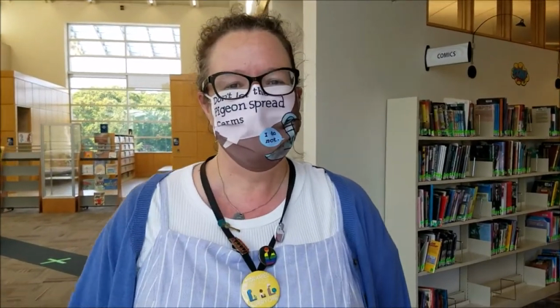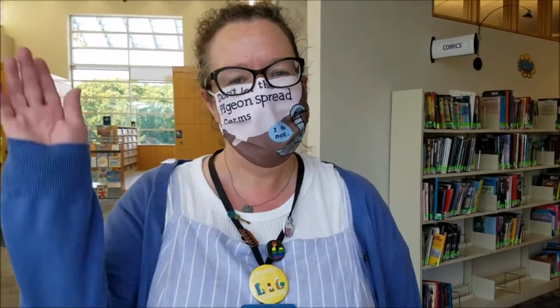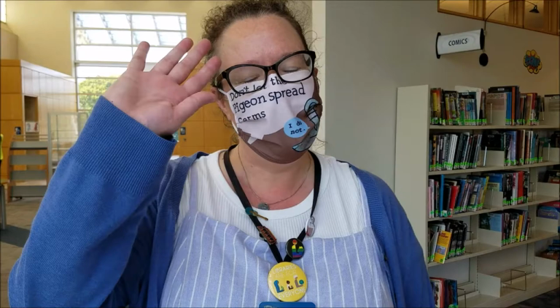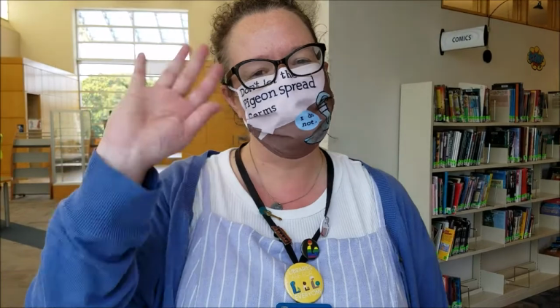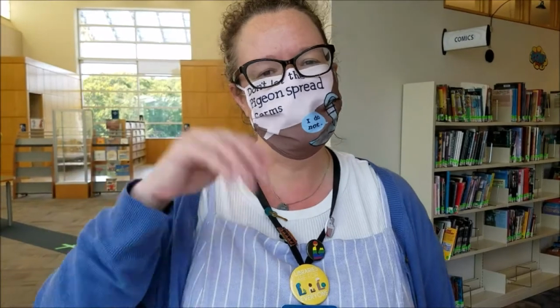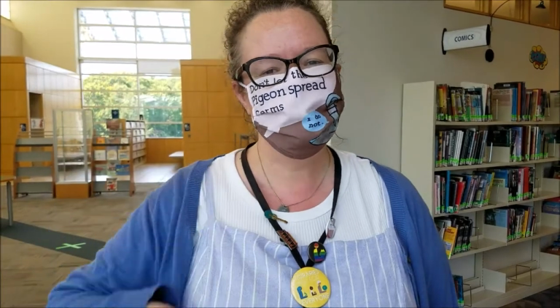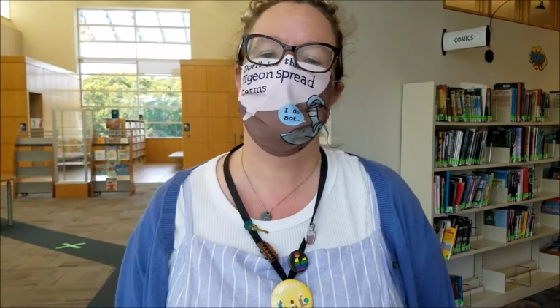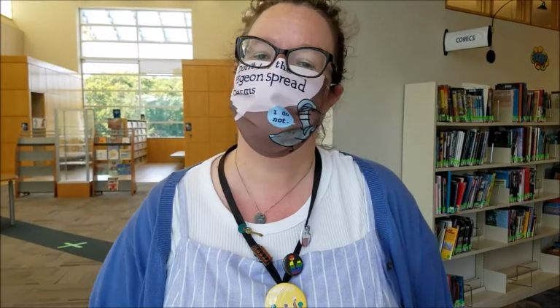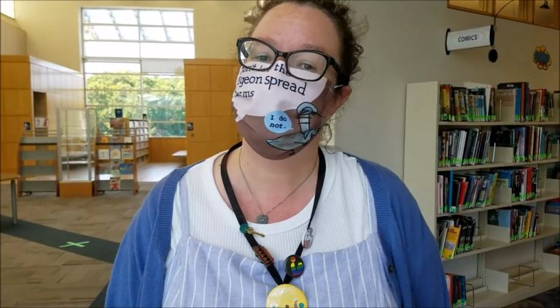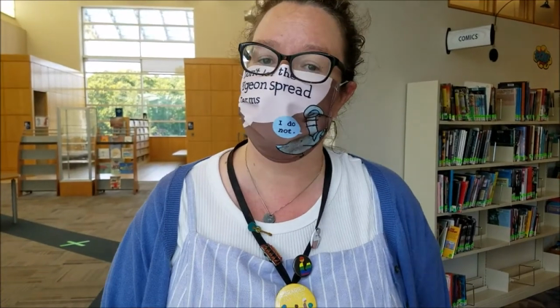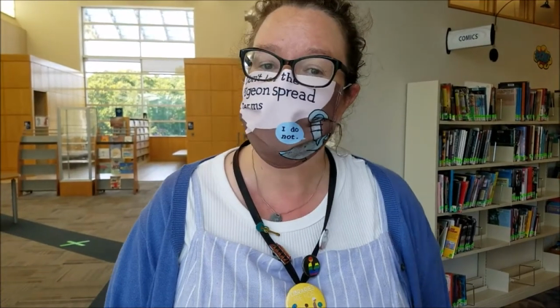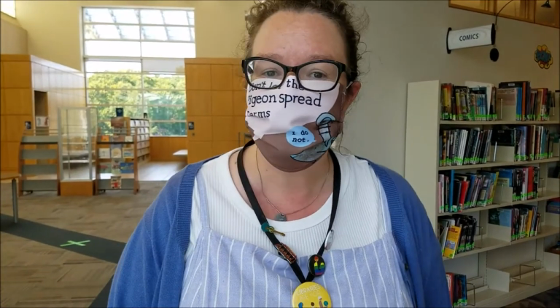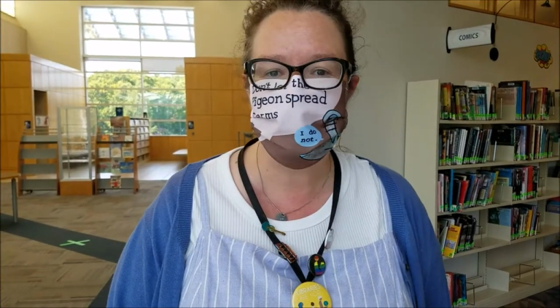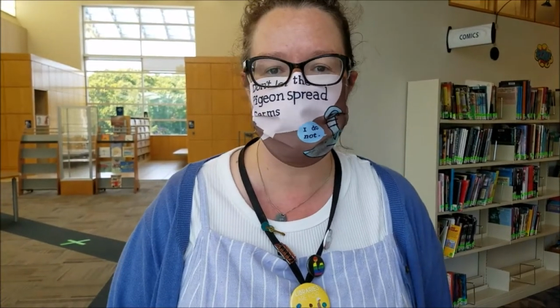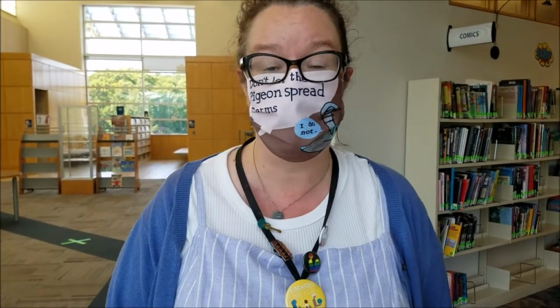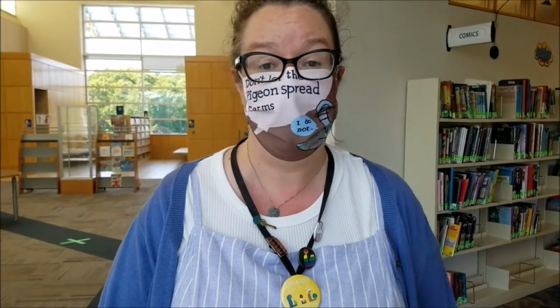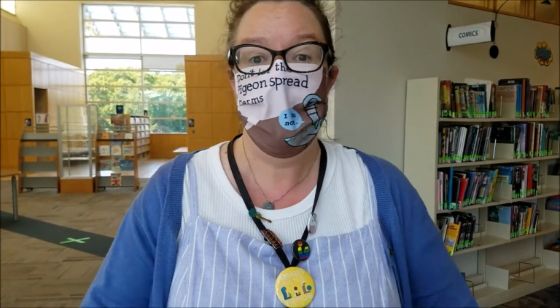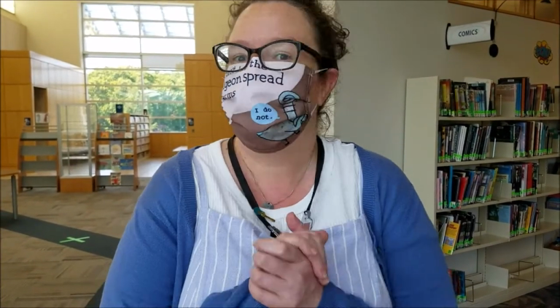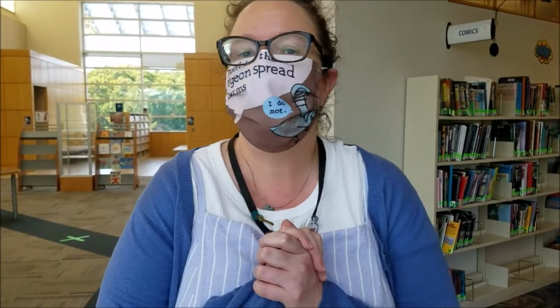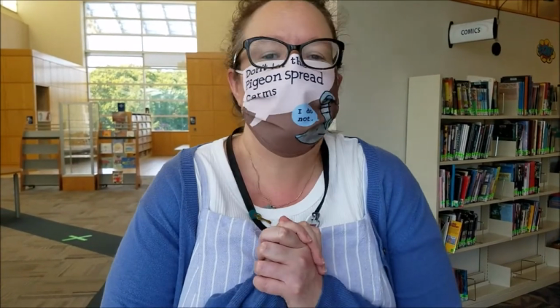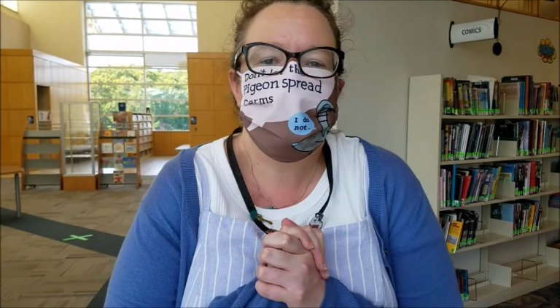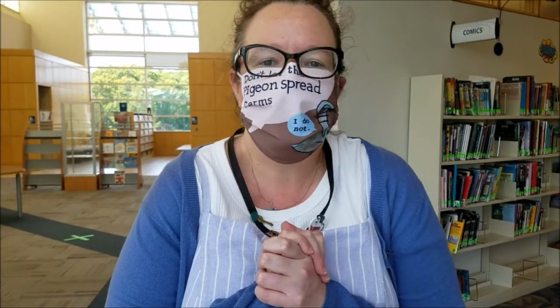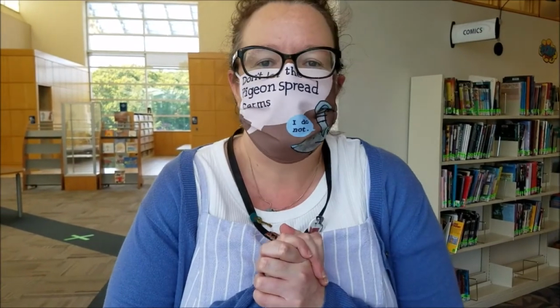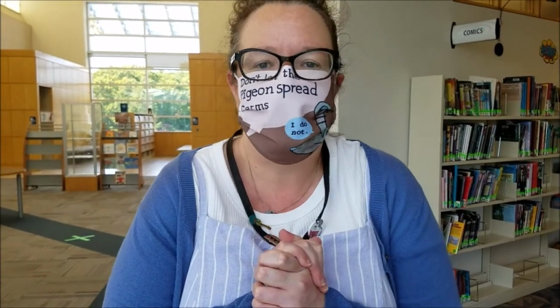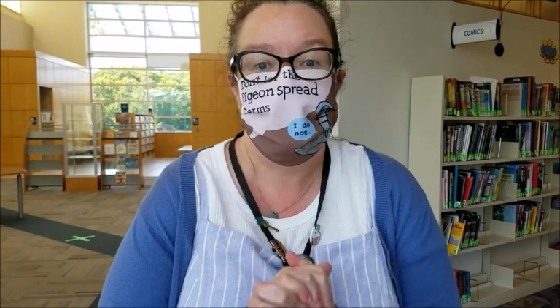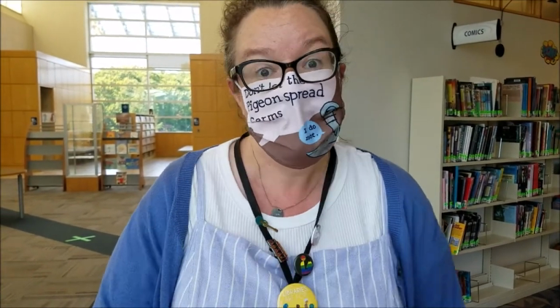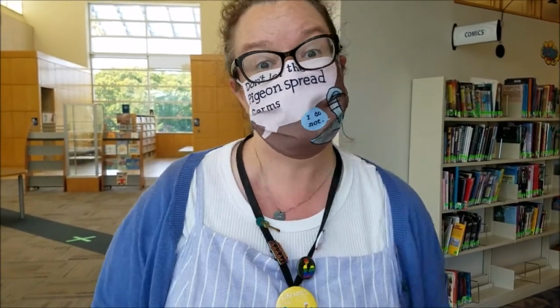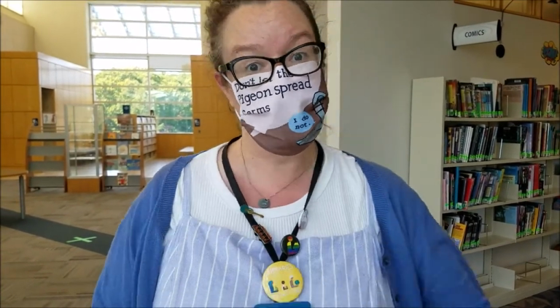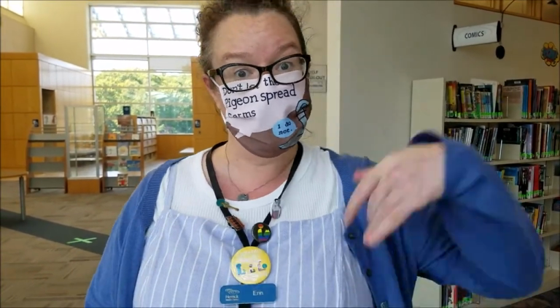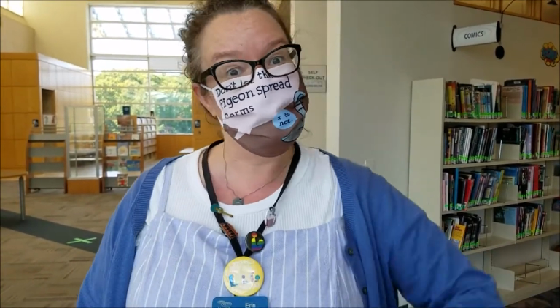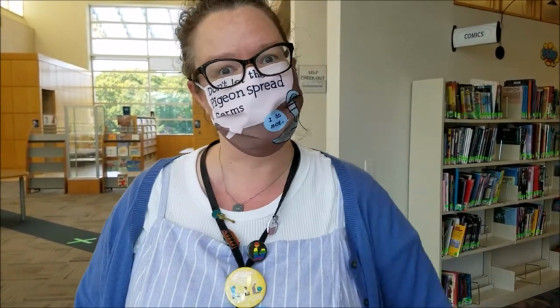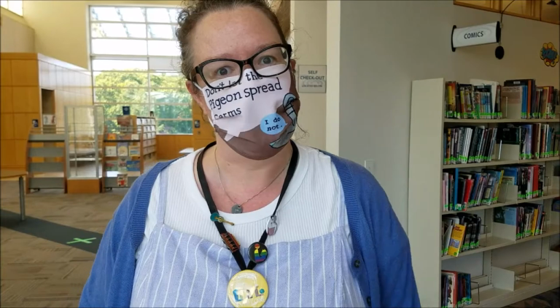Hi friends! Welcome to the Herrick District Library. I'm so excited you're here today. Let's go on a tour together.